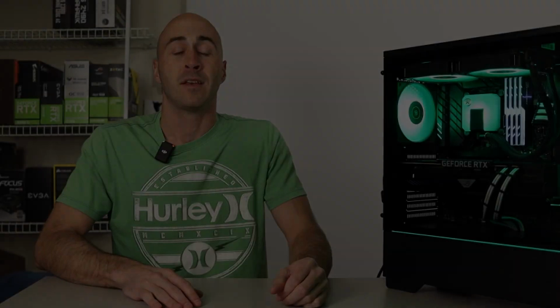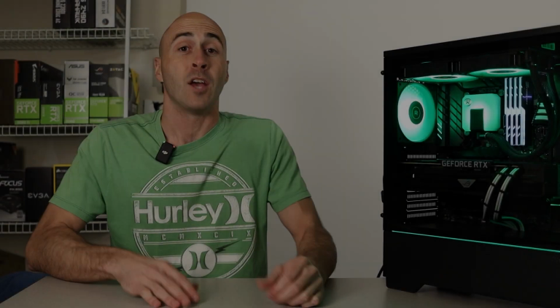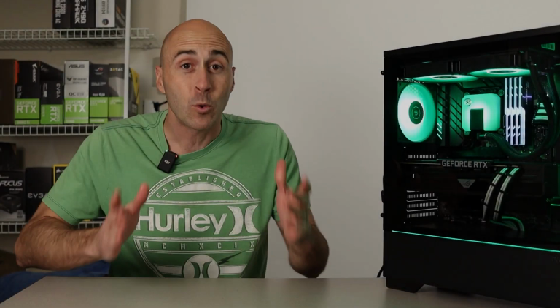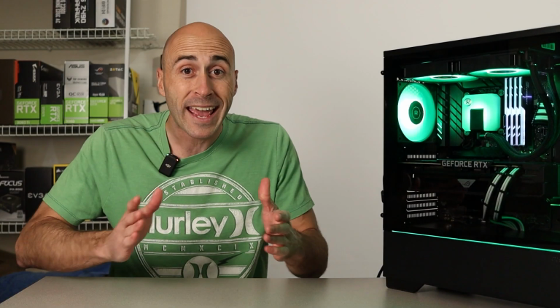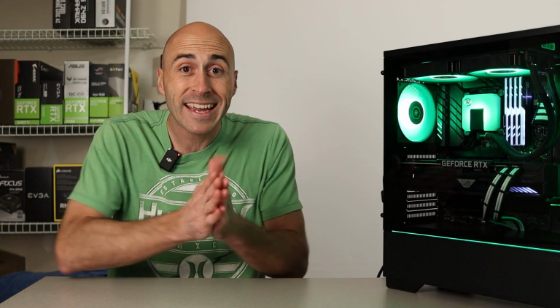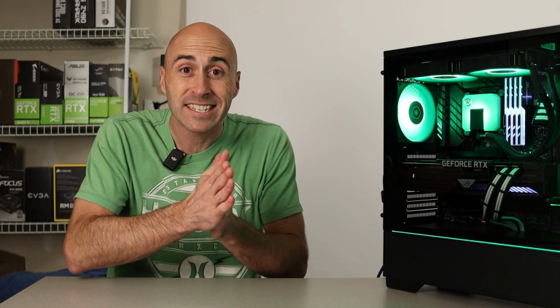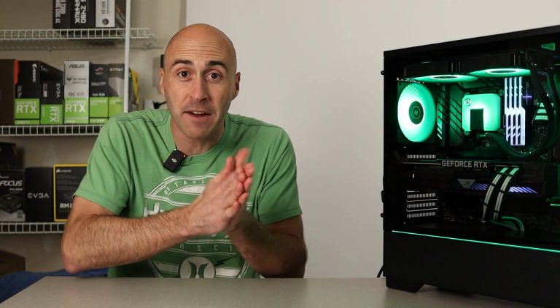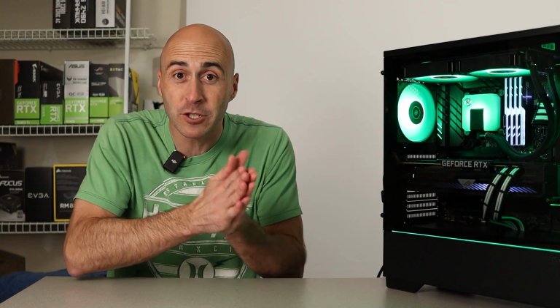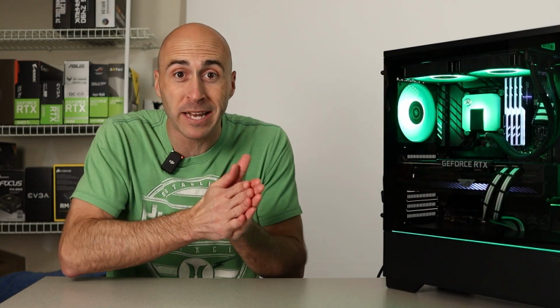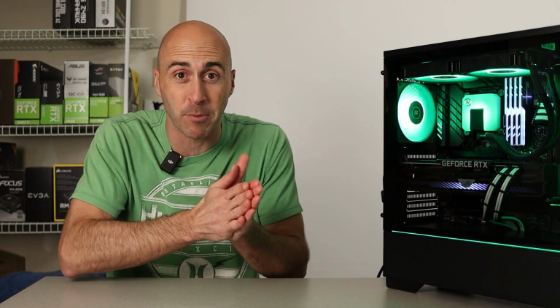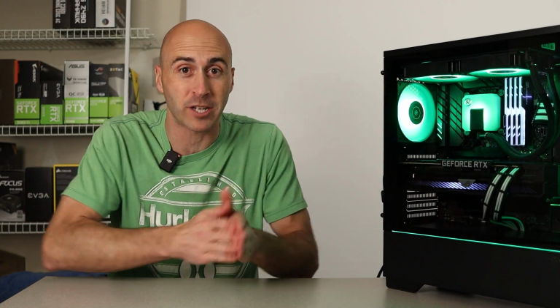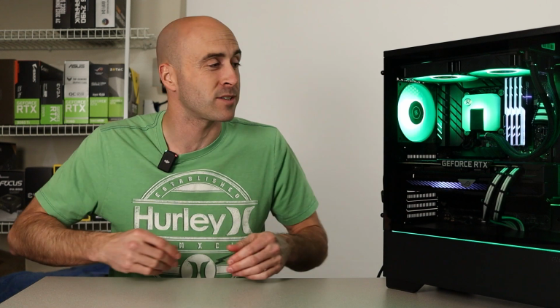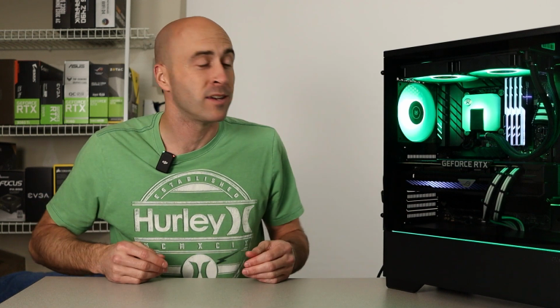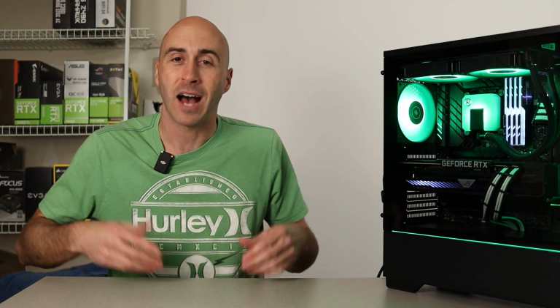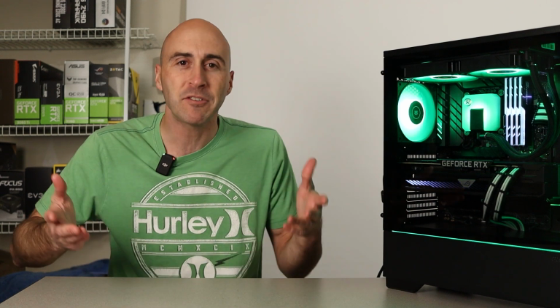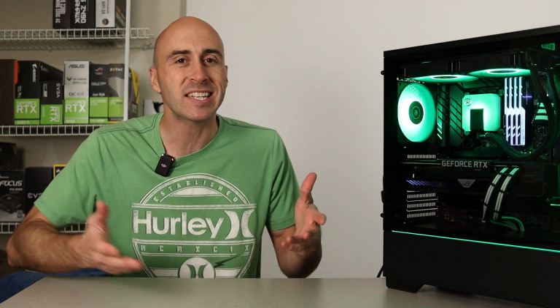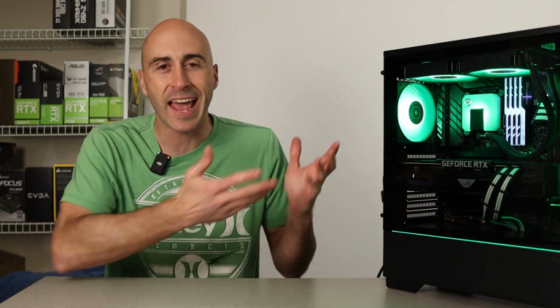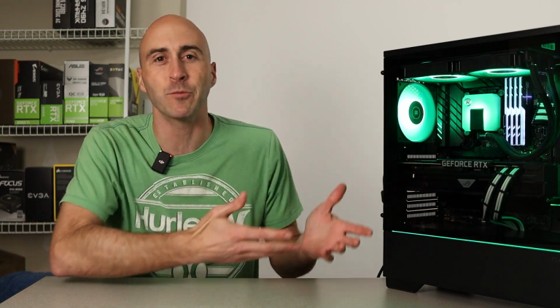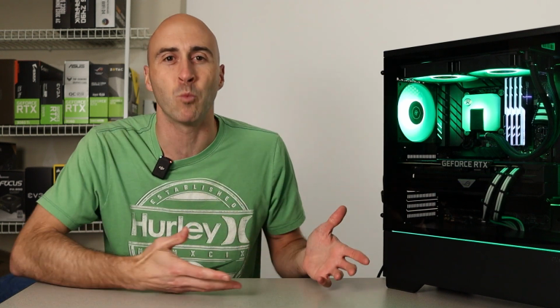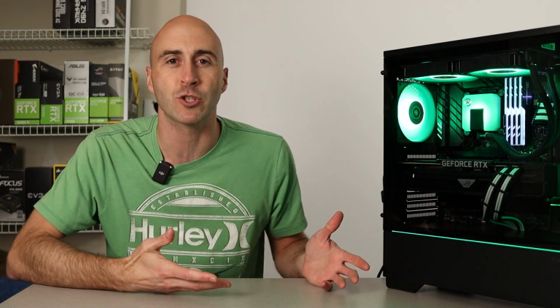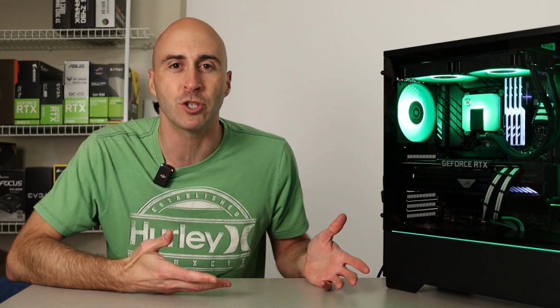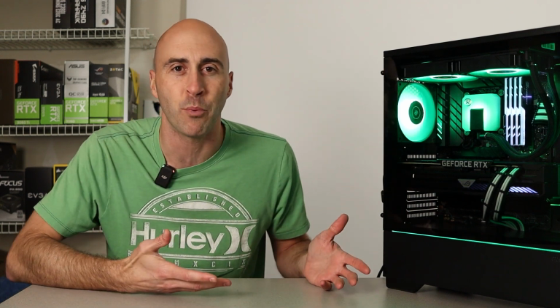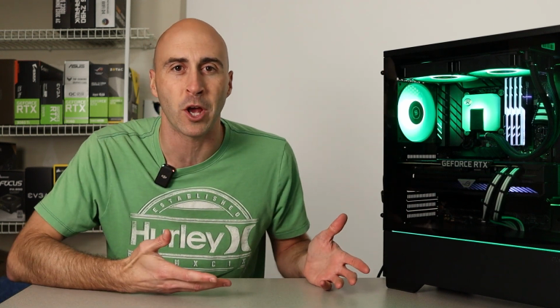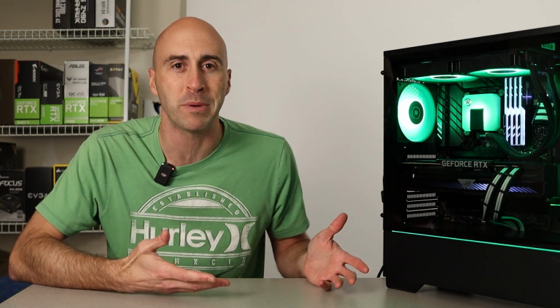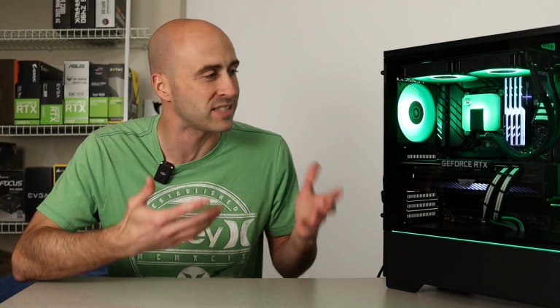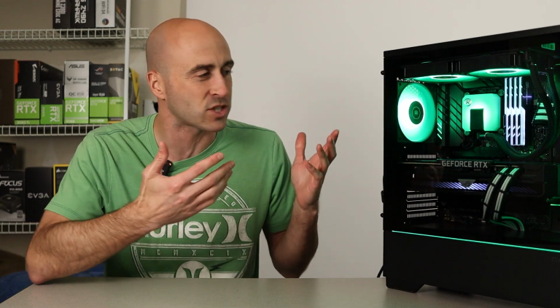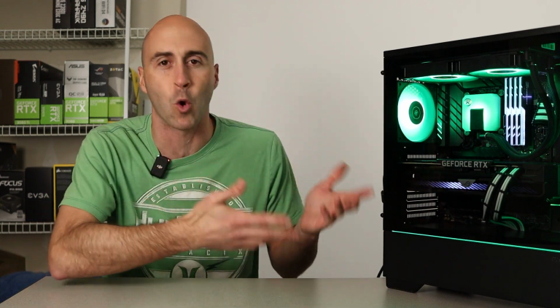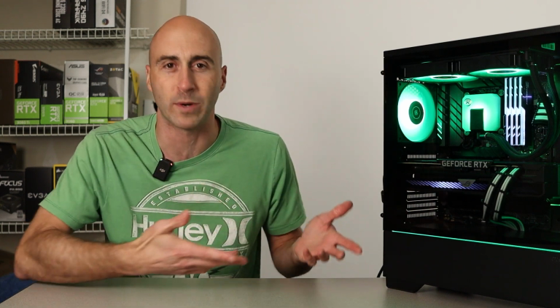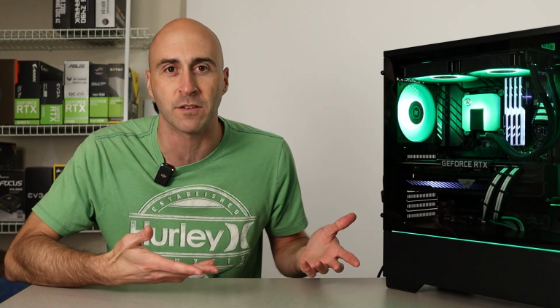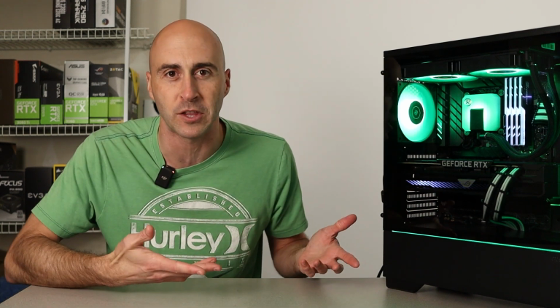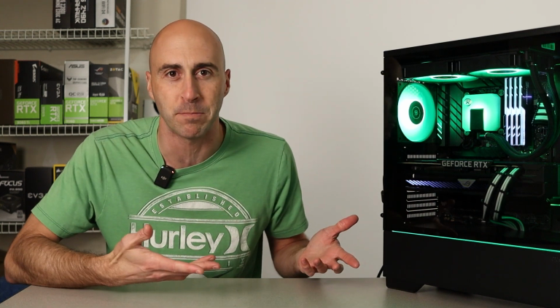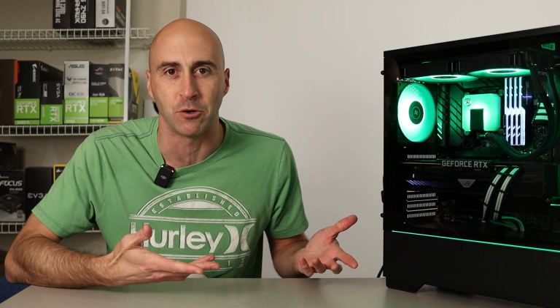Okay, time for some benchmarks. Obviously, I had to run Warzone 2.0 because that's the whole reason for this build.